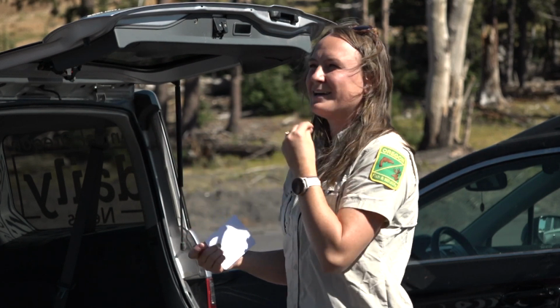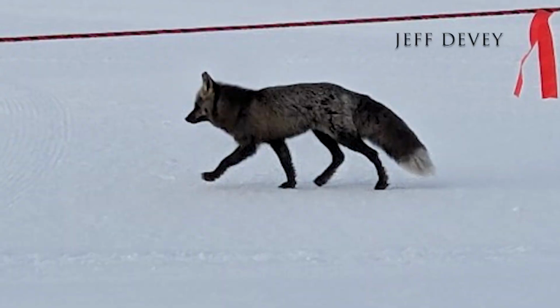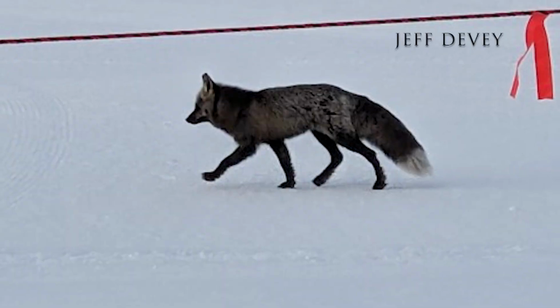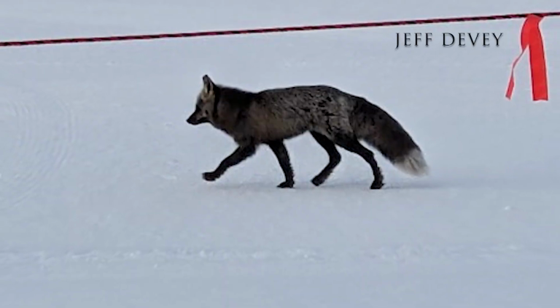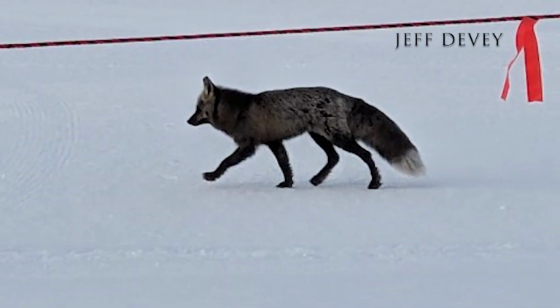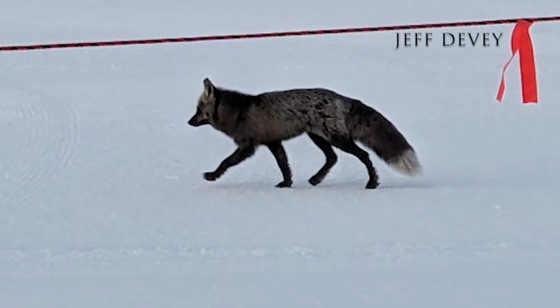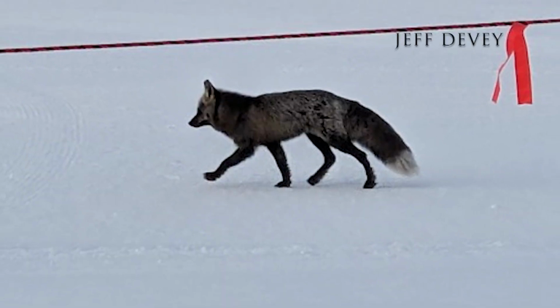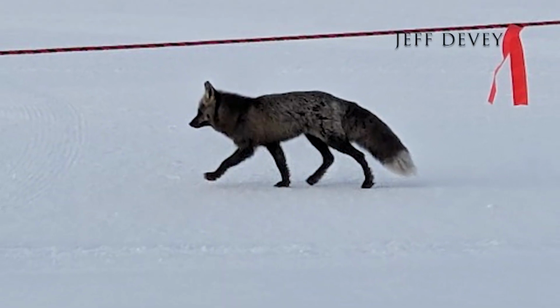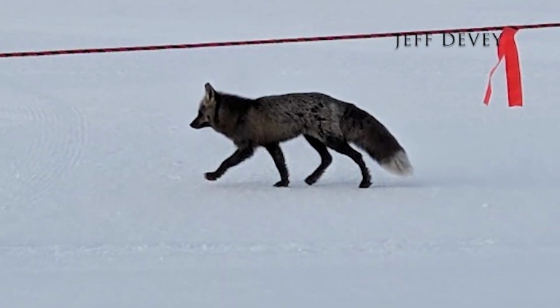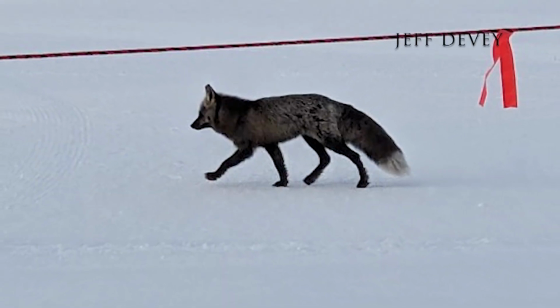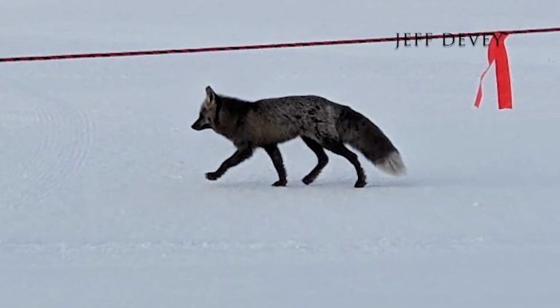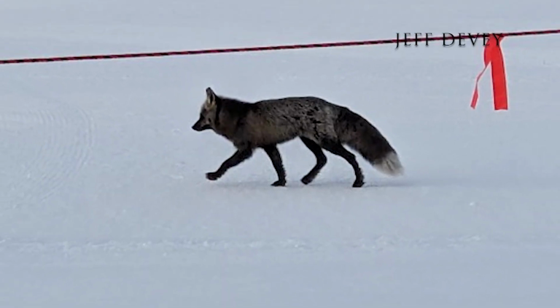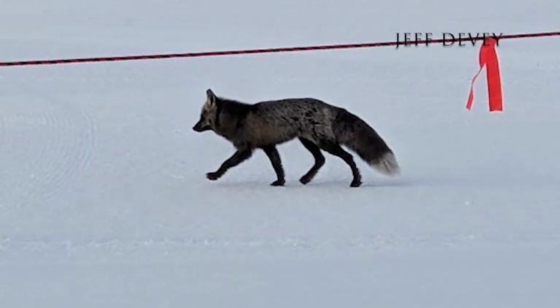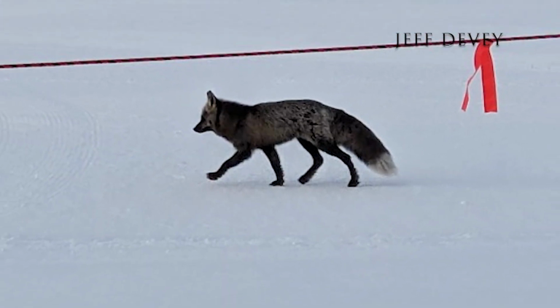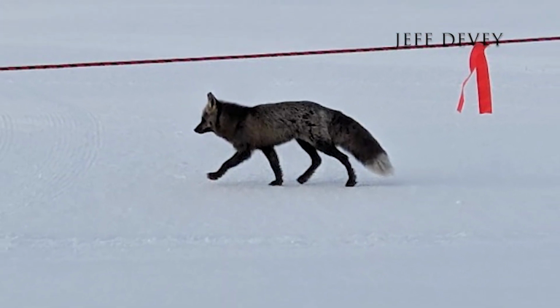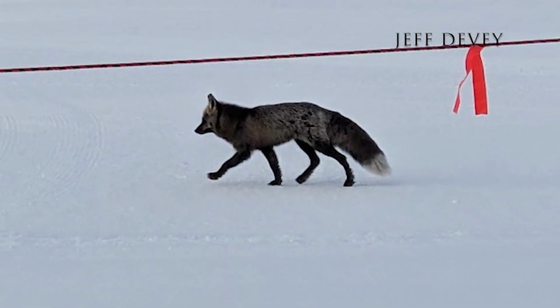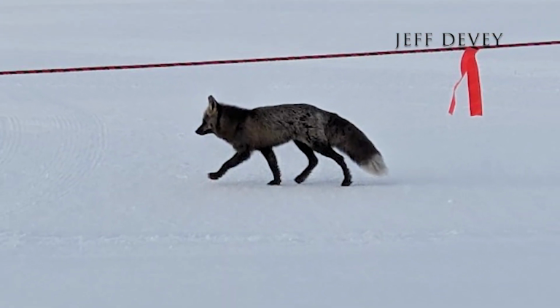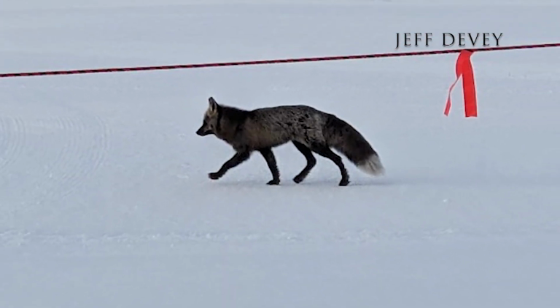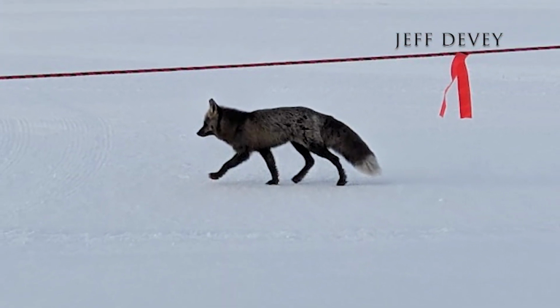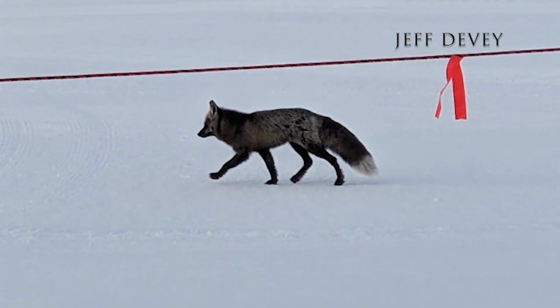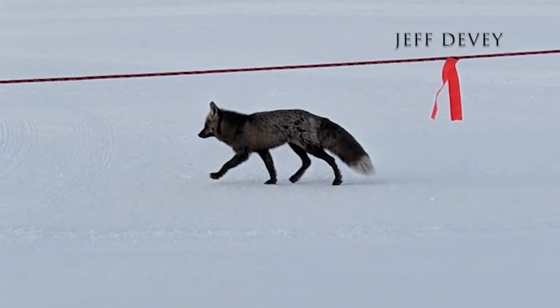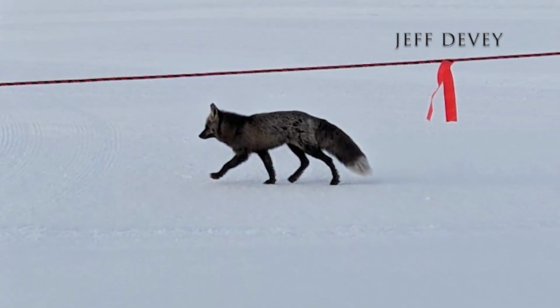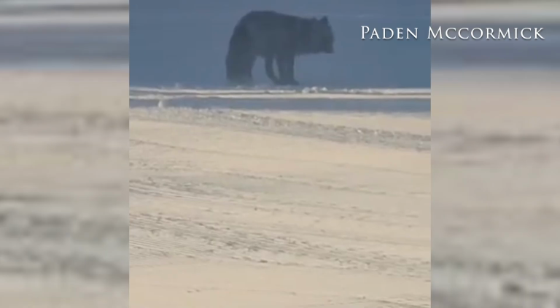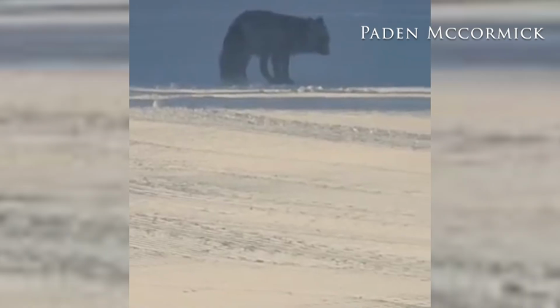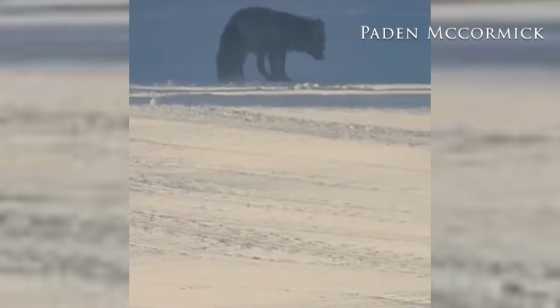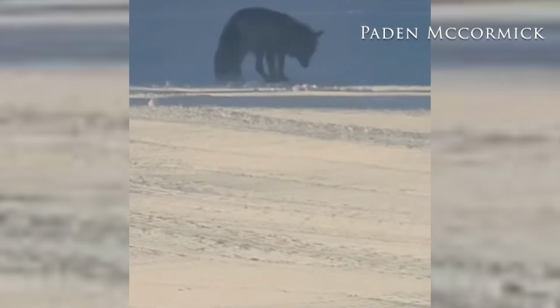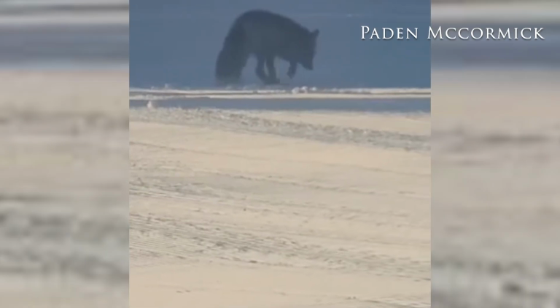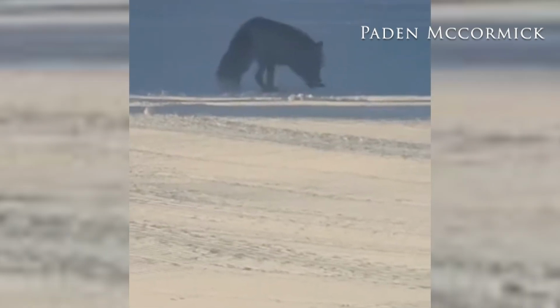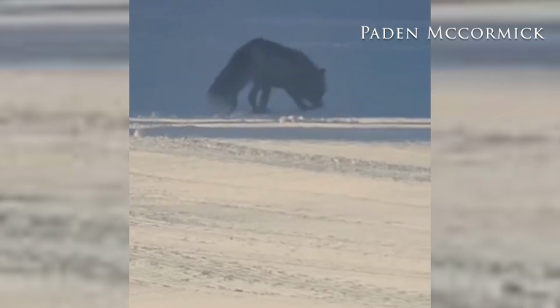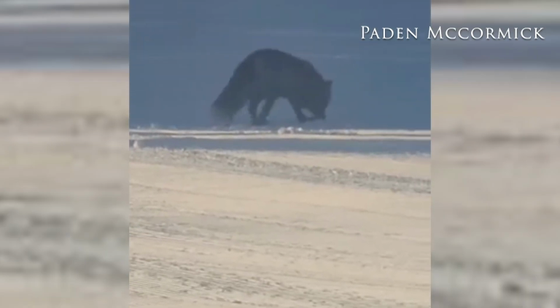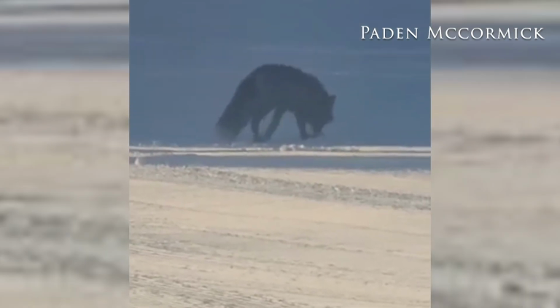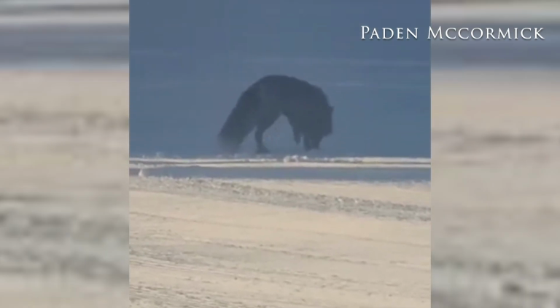A Mount Bachelor employee says he sees the foxes frequently at night while out grooming the slopes.